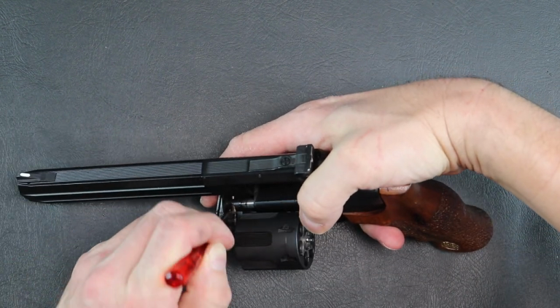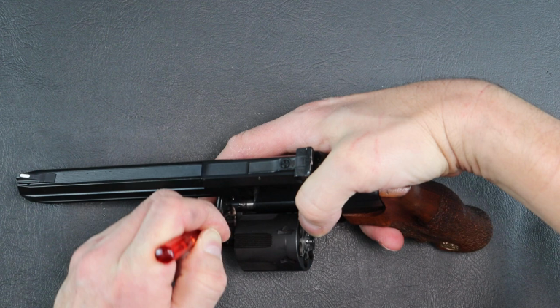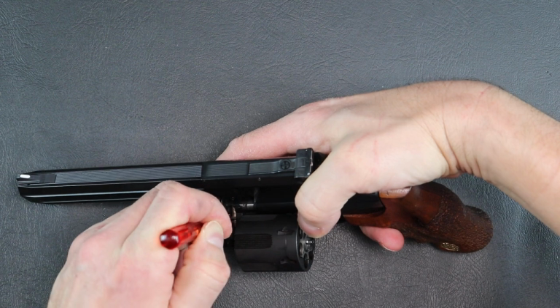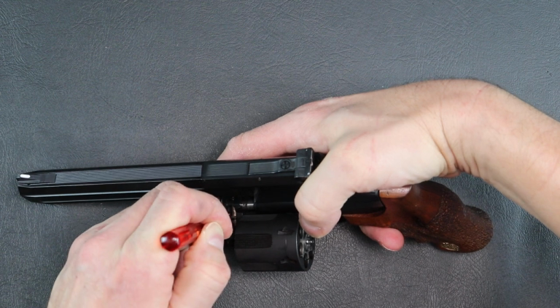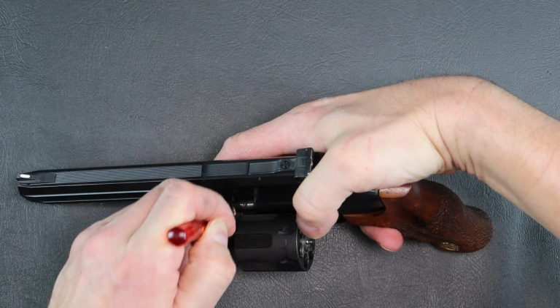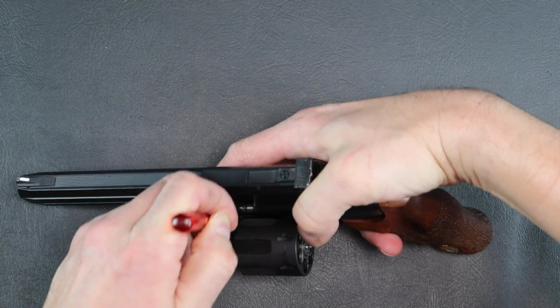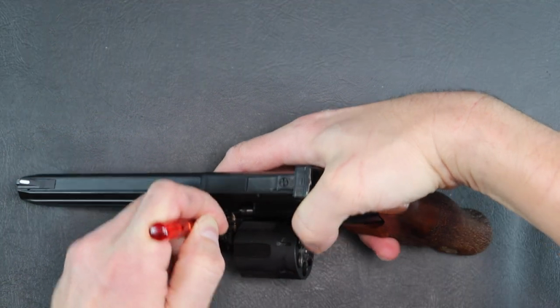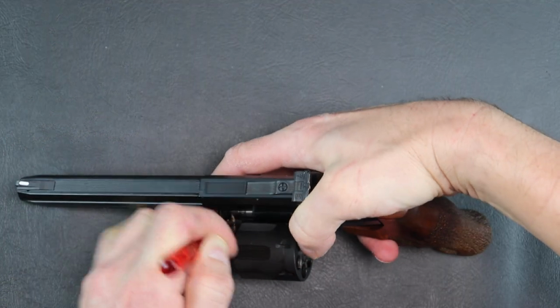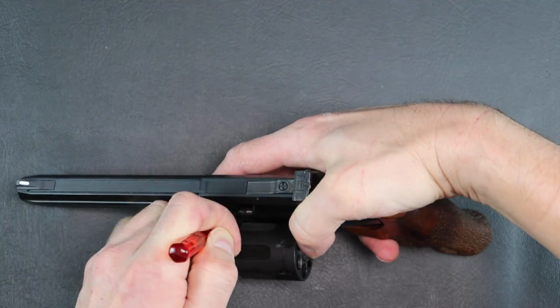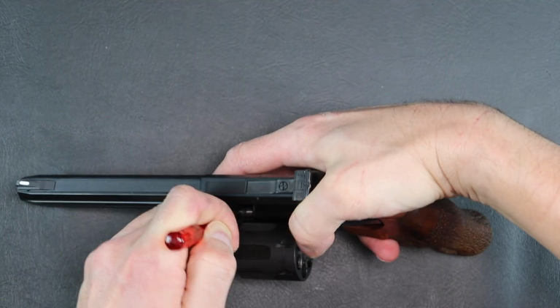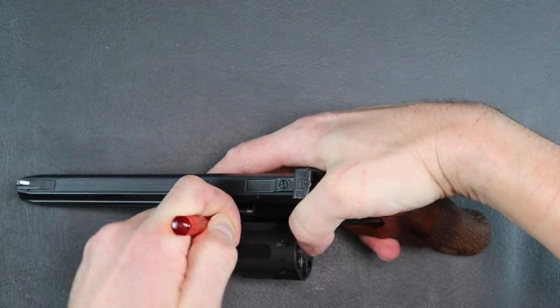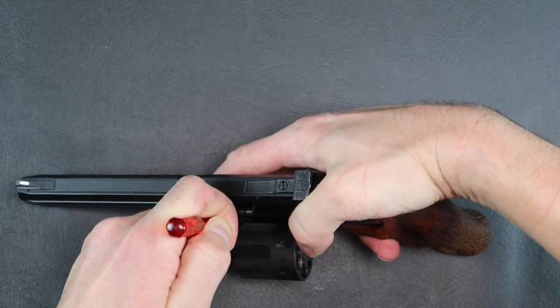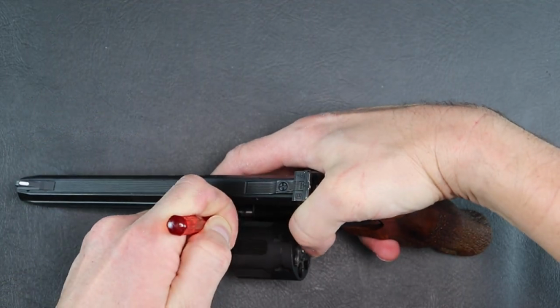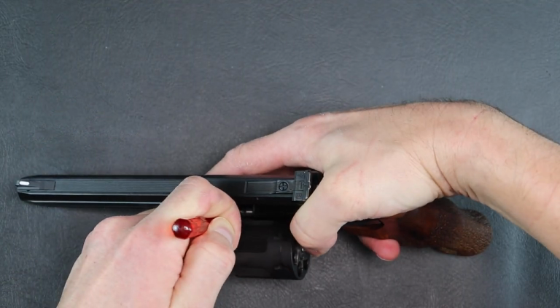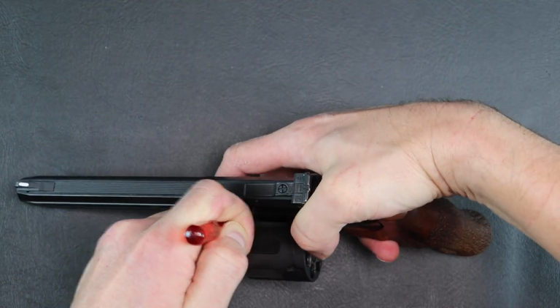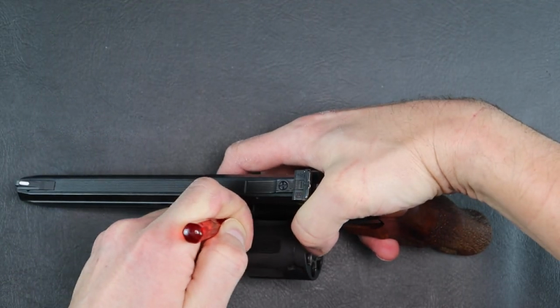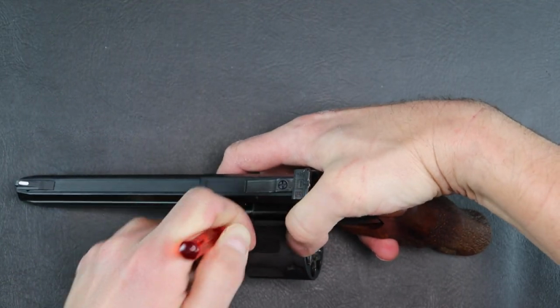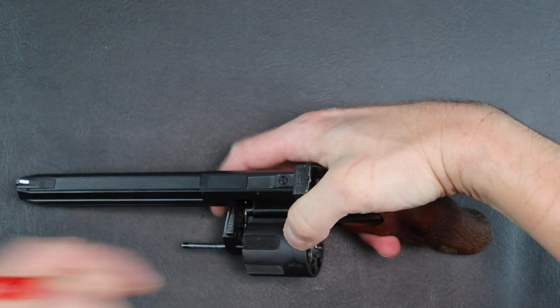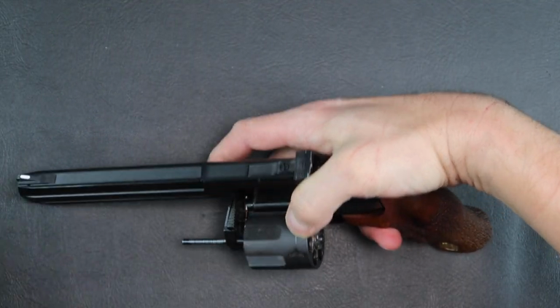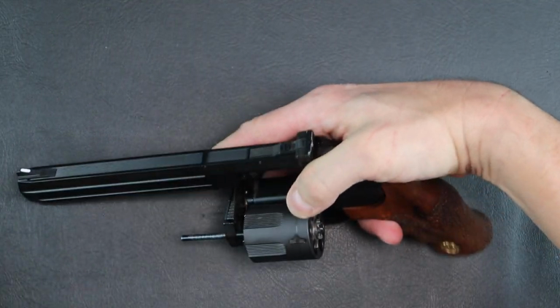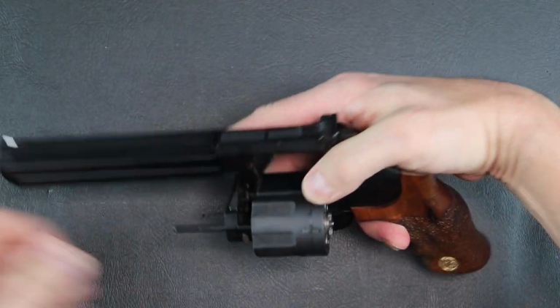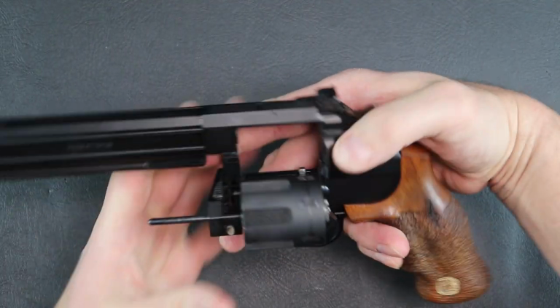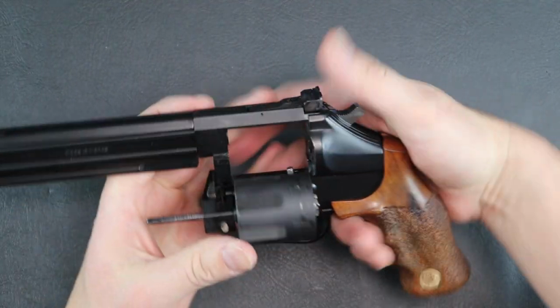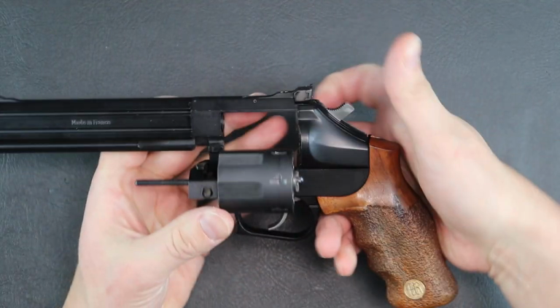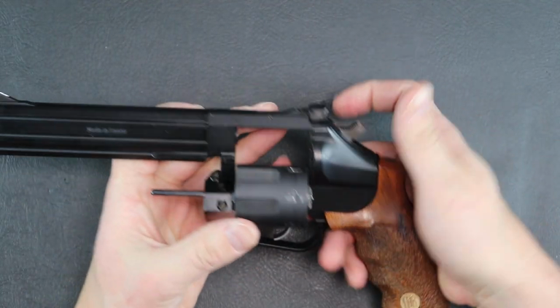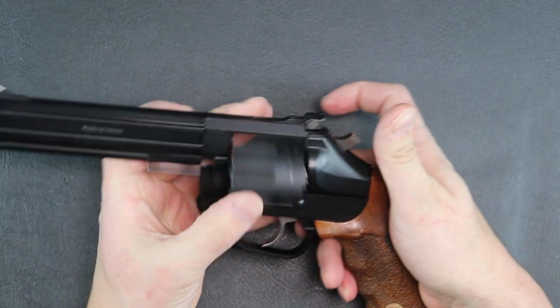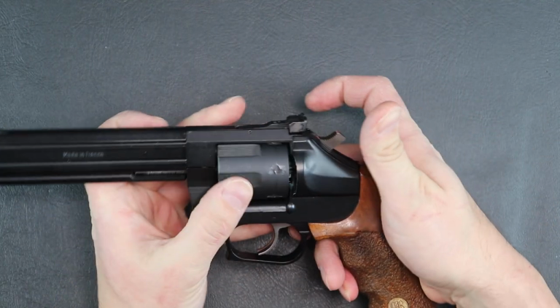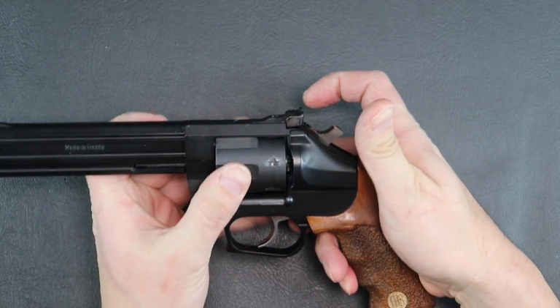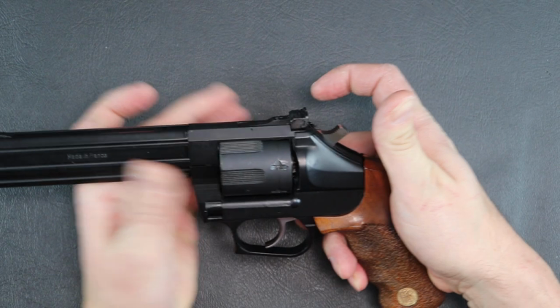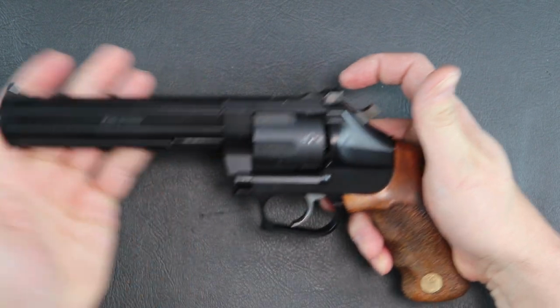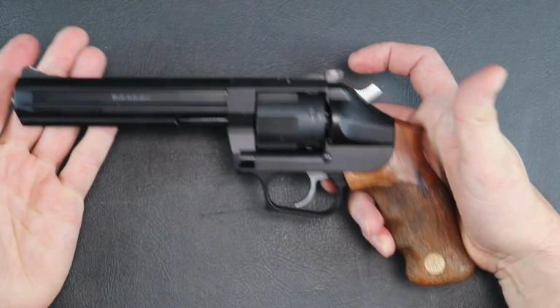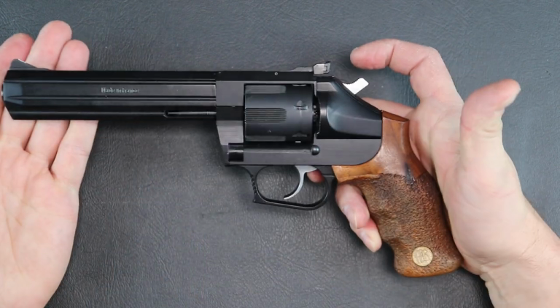It's also easy to put back together. Sometimes taking things apart is a whole lot harder to get back together, but this really isn't. You put the screwdriver in, pull that down, lift up a little bit, press in, and you're done. It's really that easy.